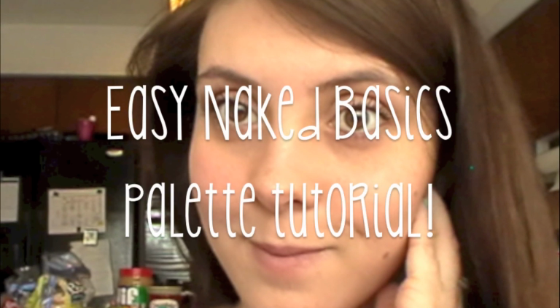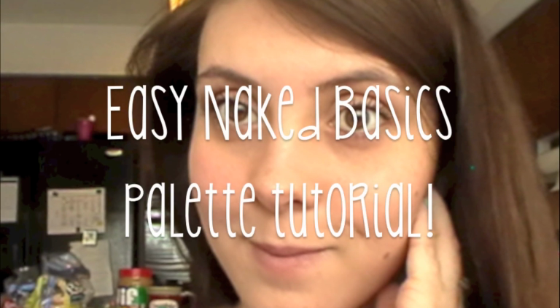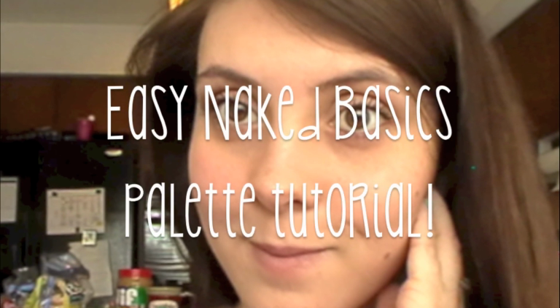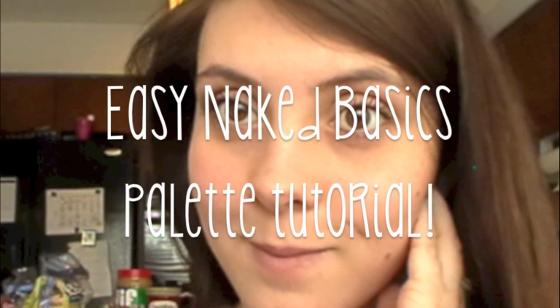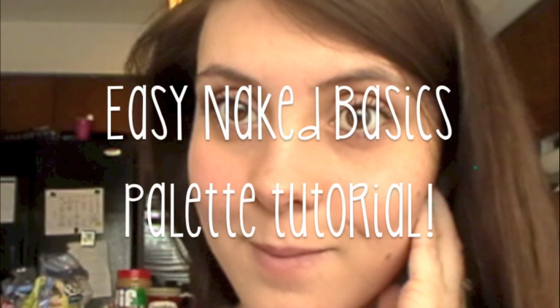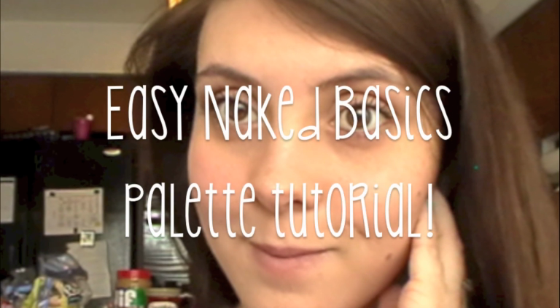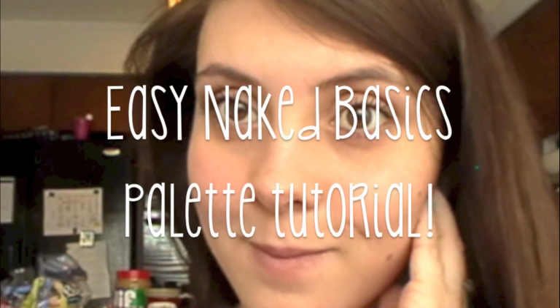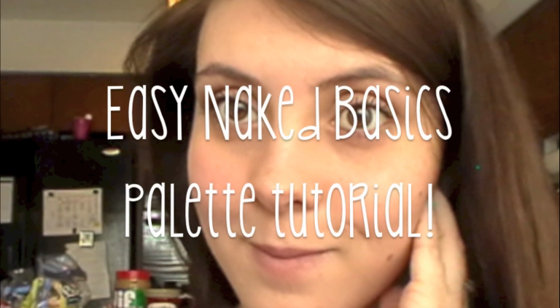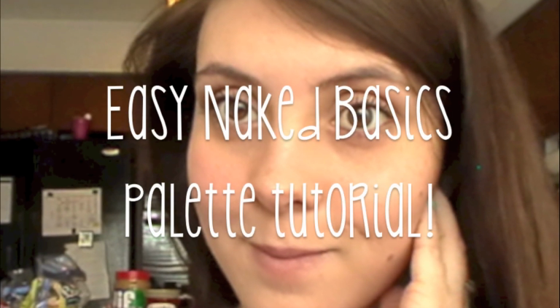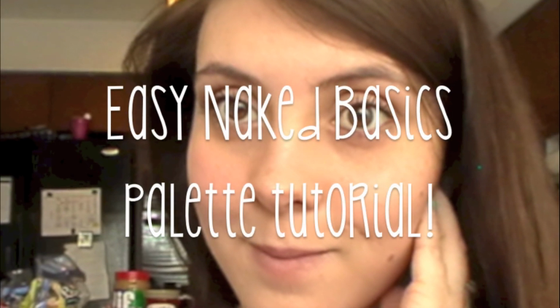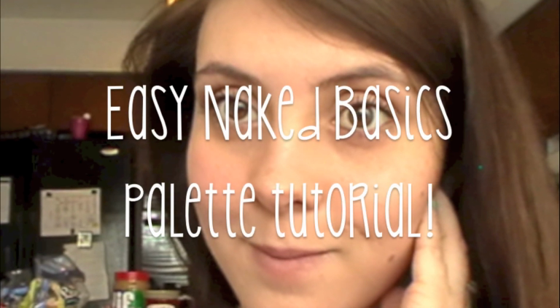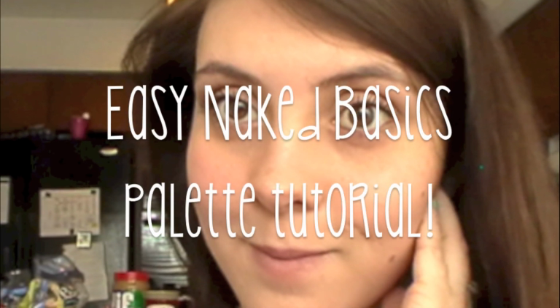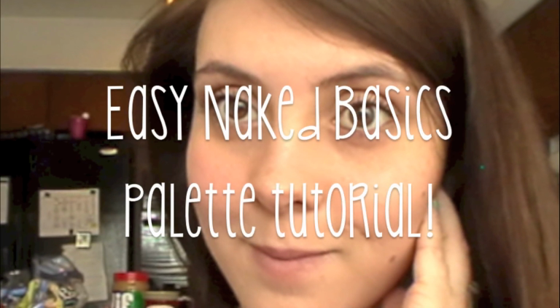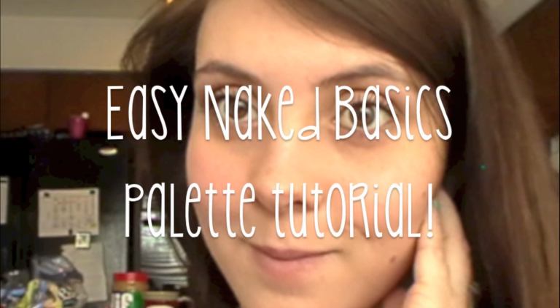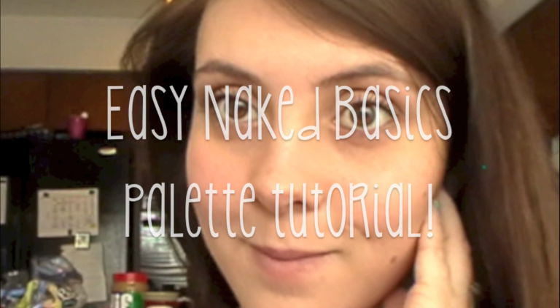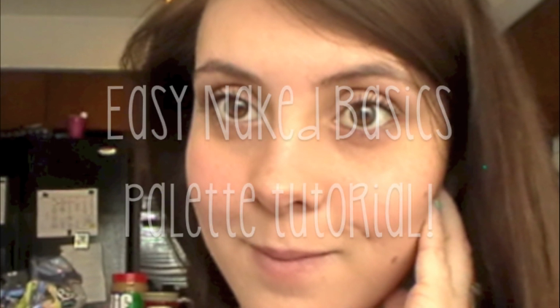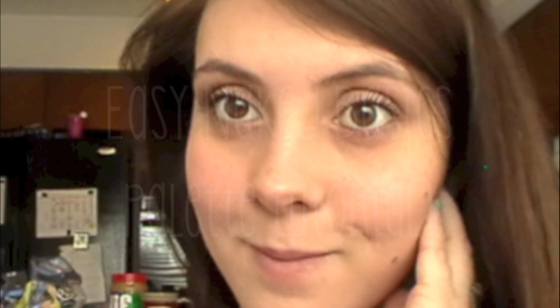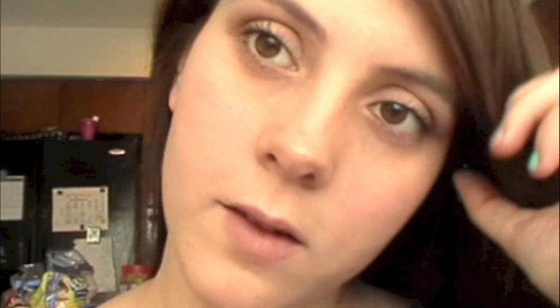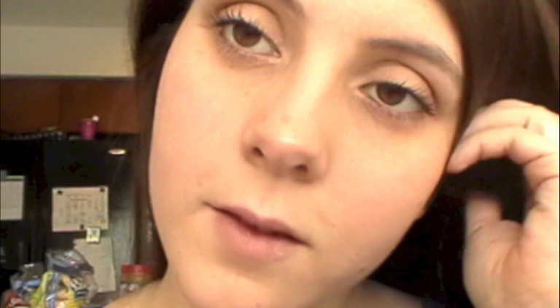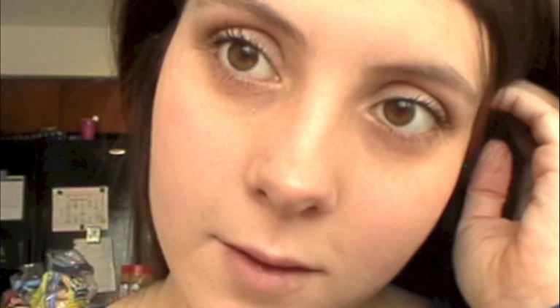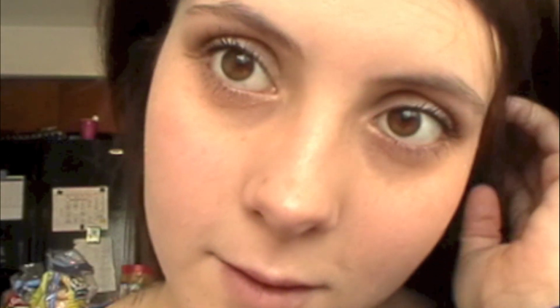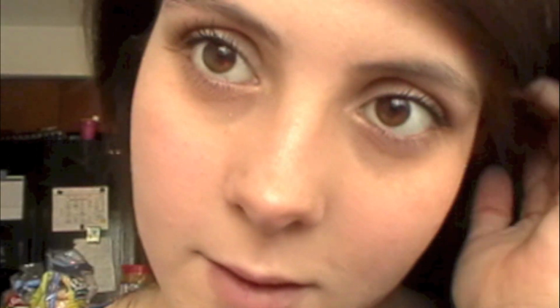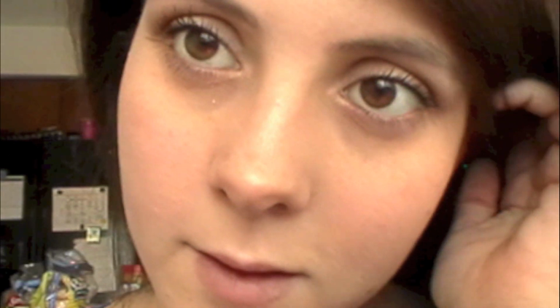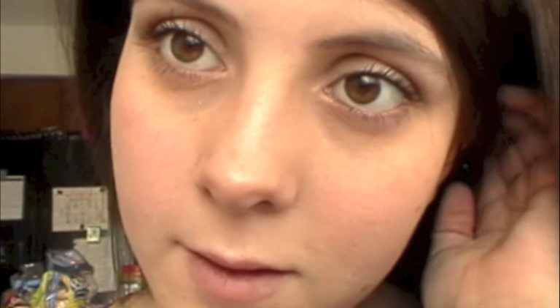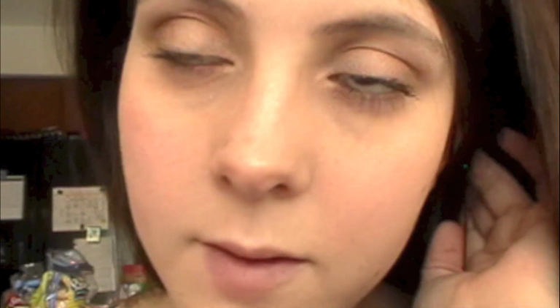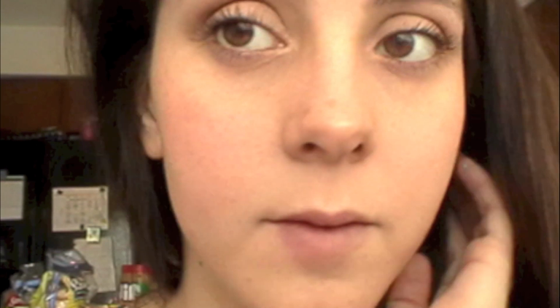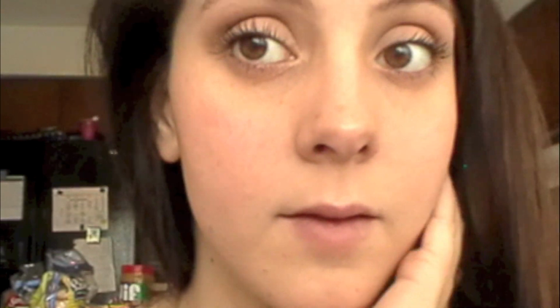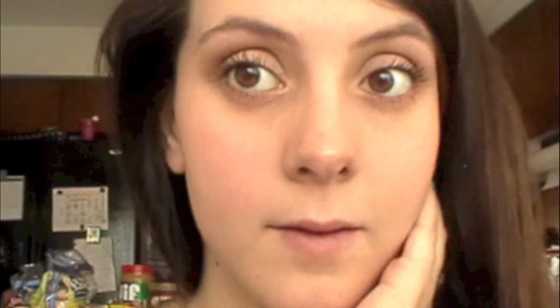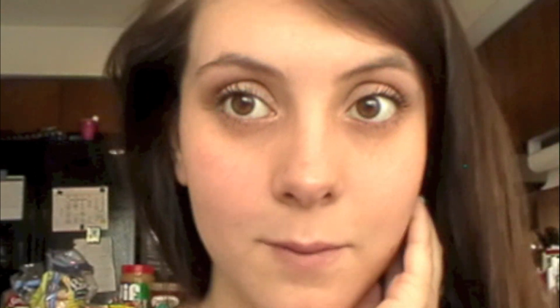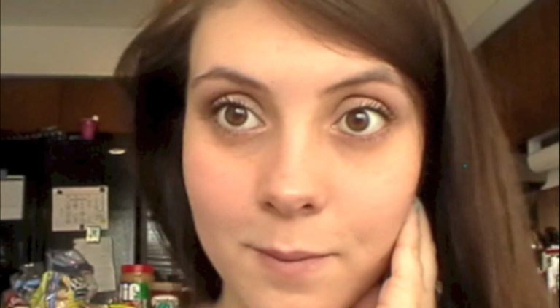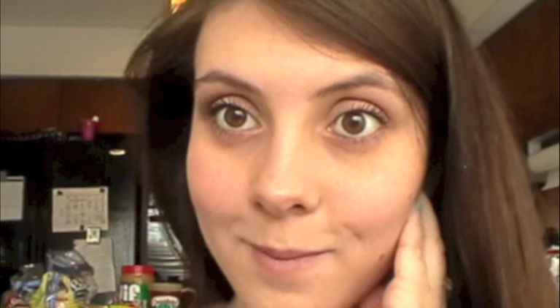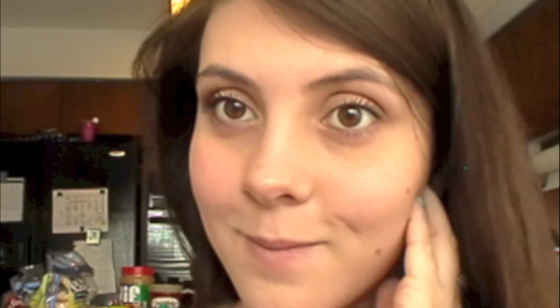Hey guys! So today I just want to show you an easy tutorial using the Naked Basics palette.